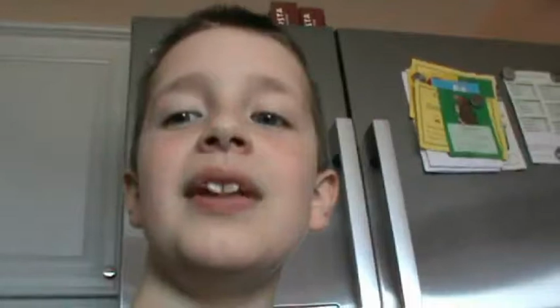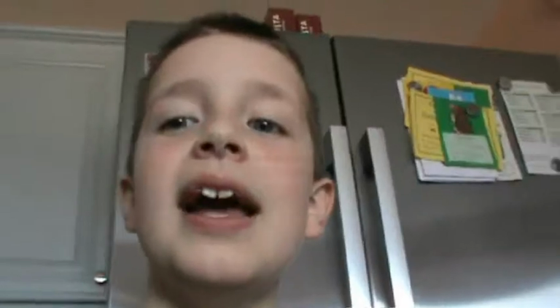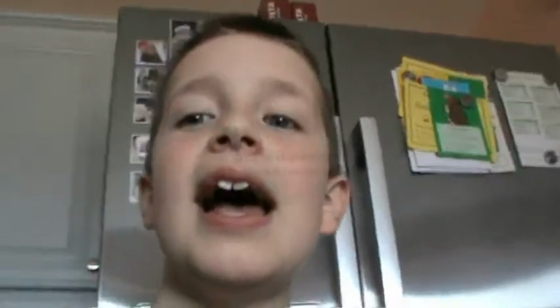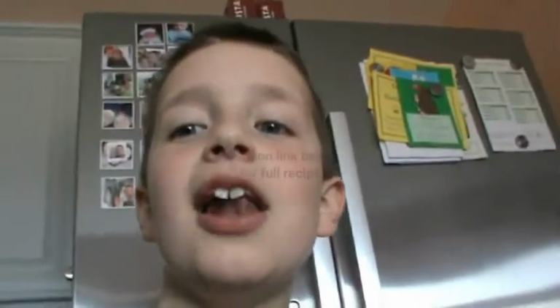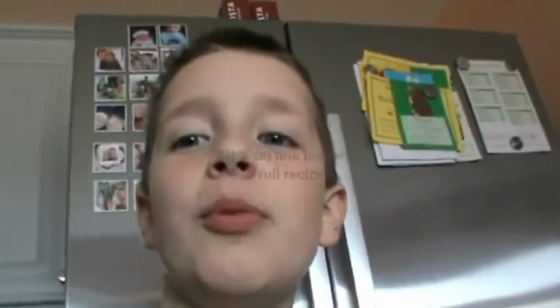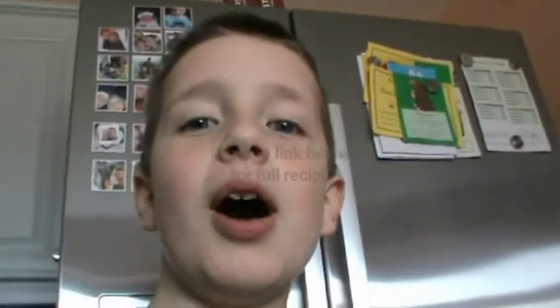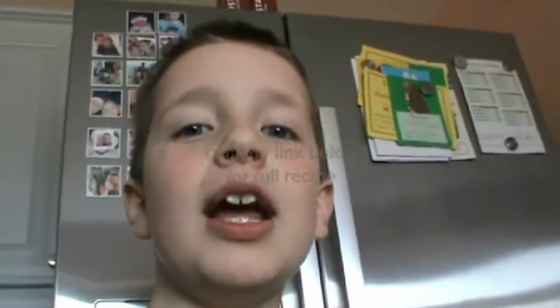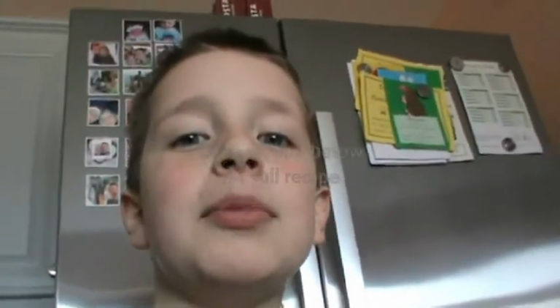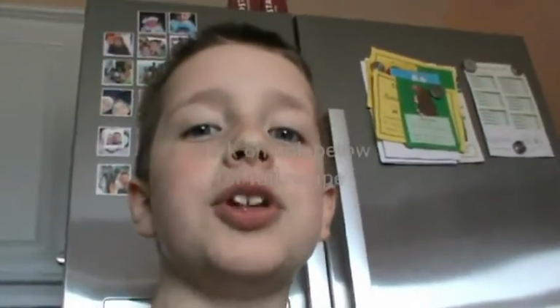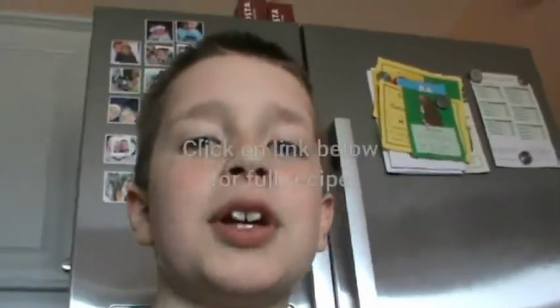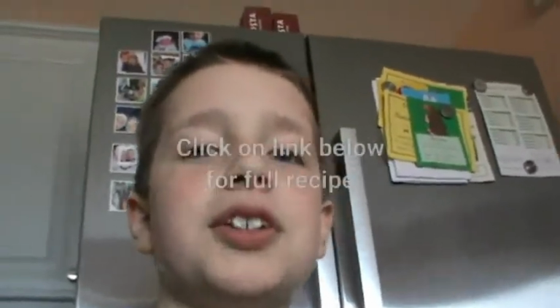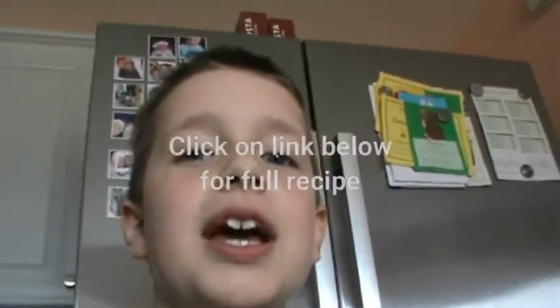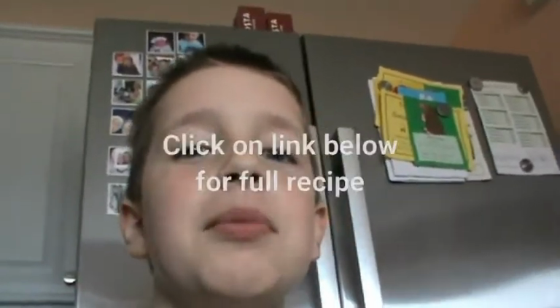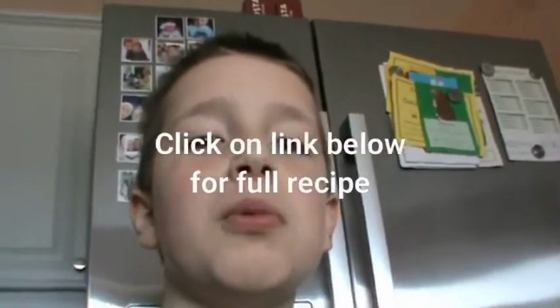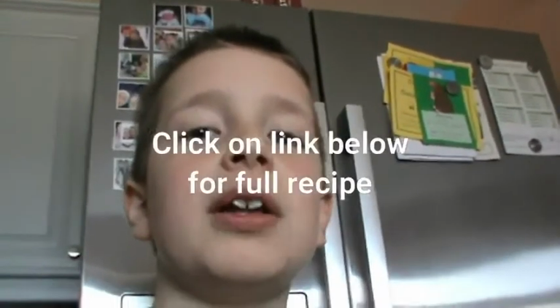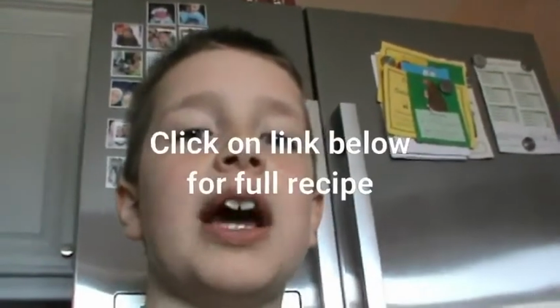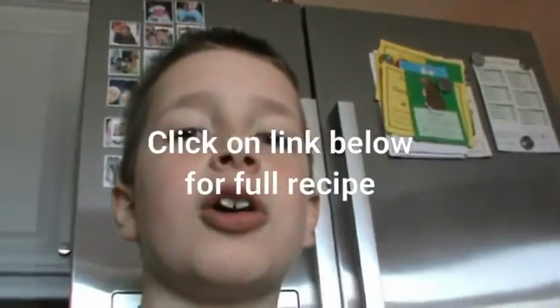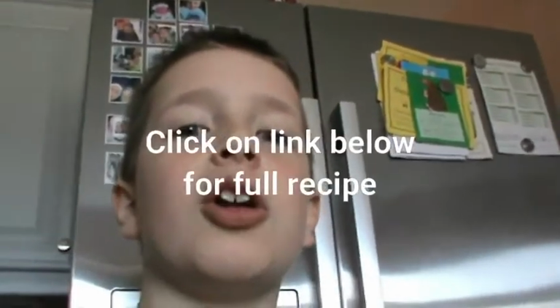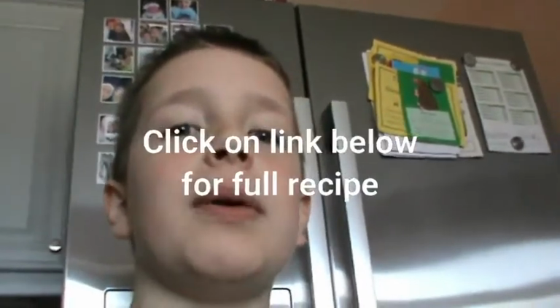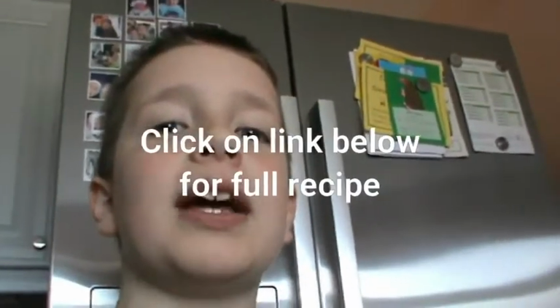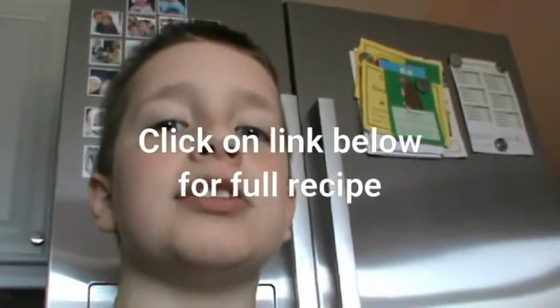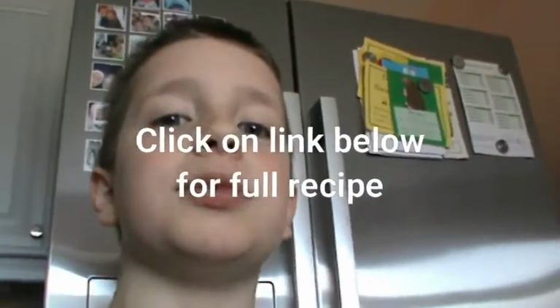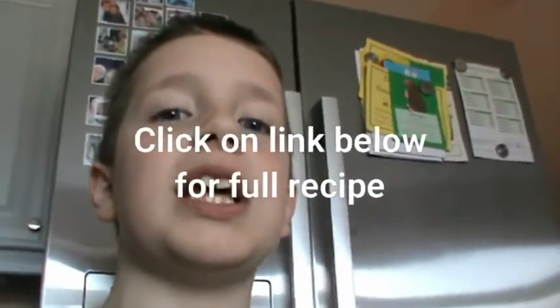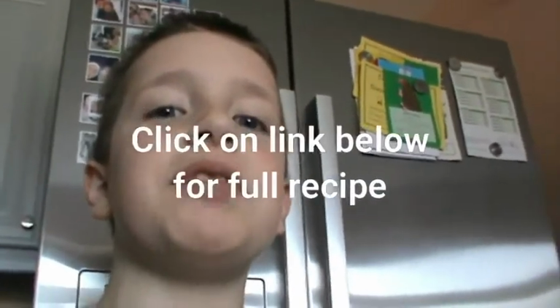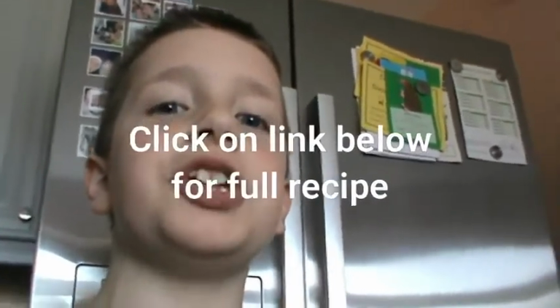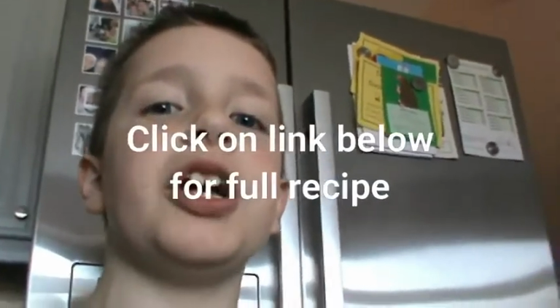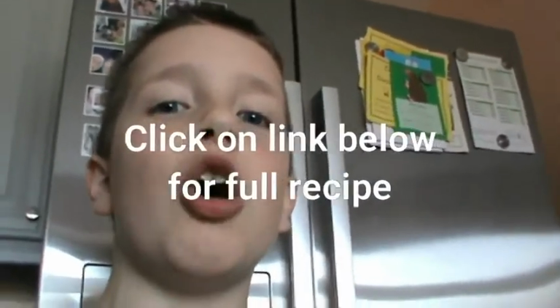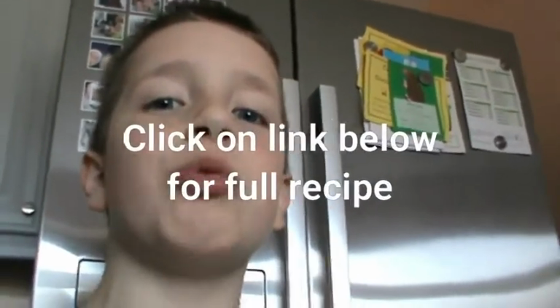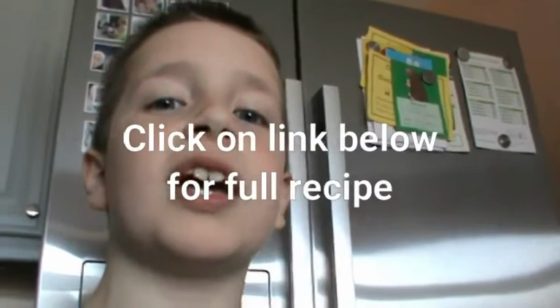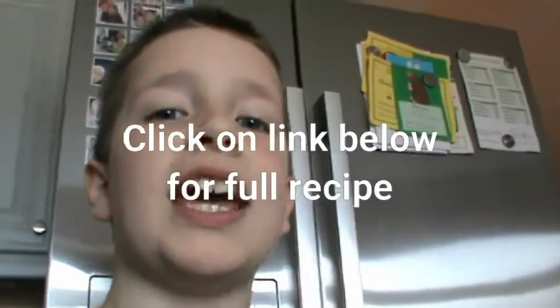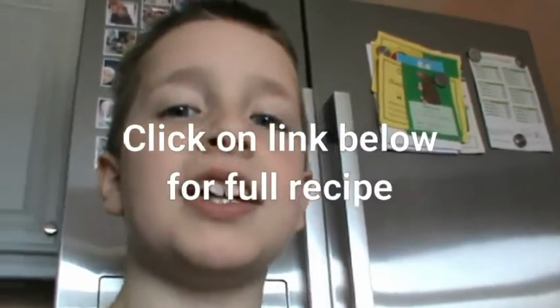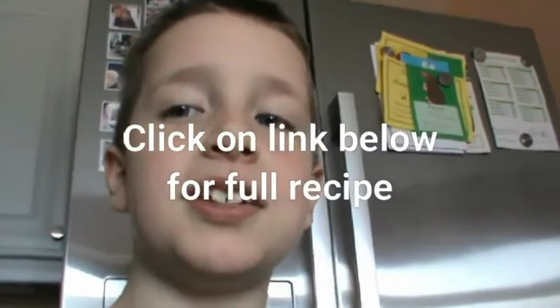Hello, my name is Luke and today me and my dad are going to be making some Staffordshire oat cakes.